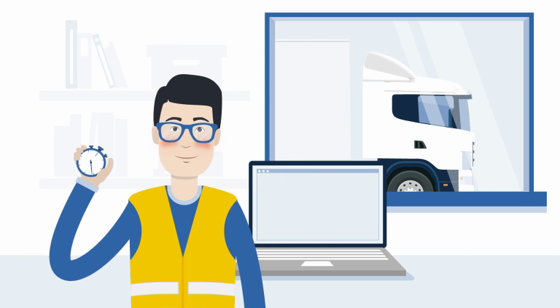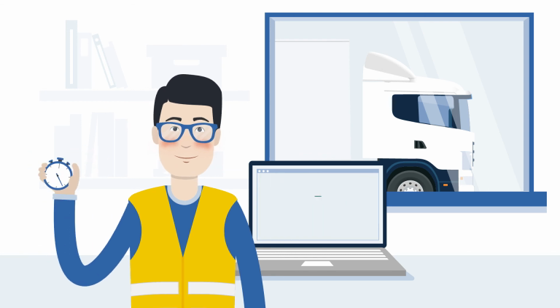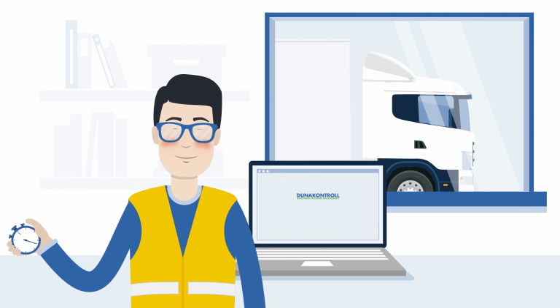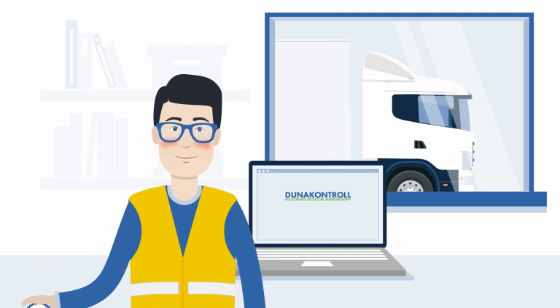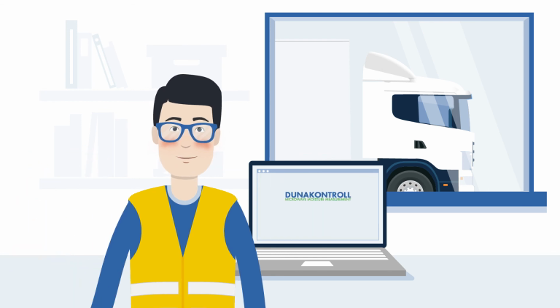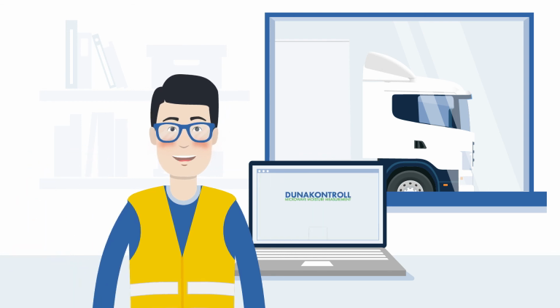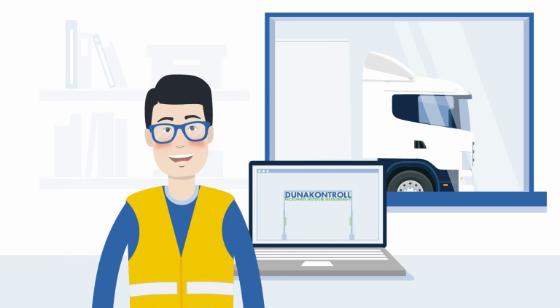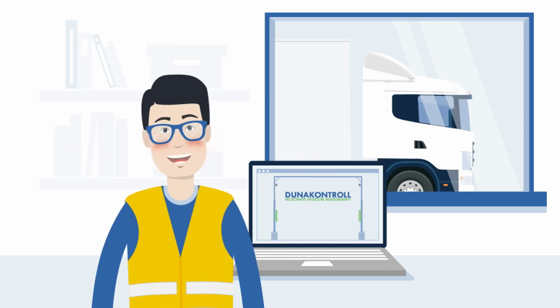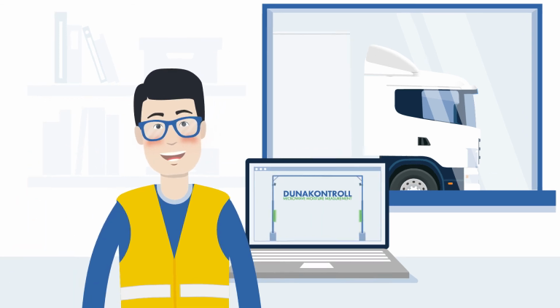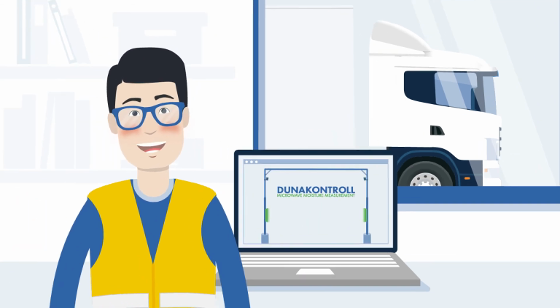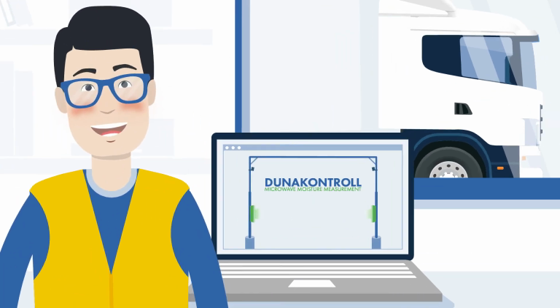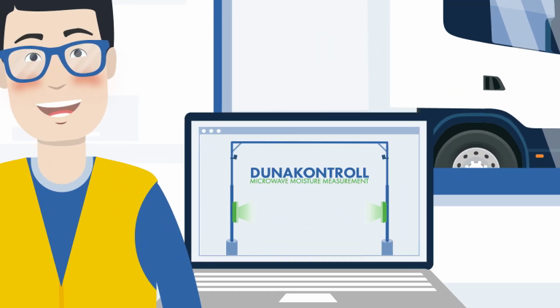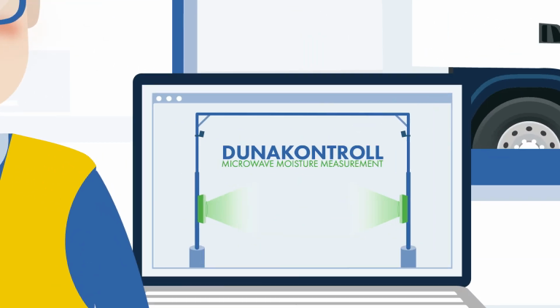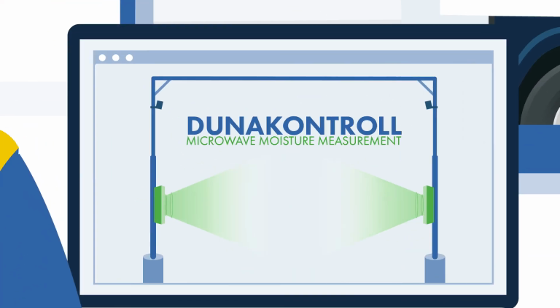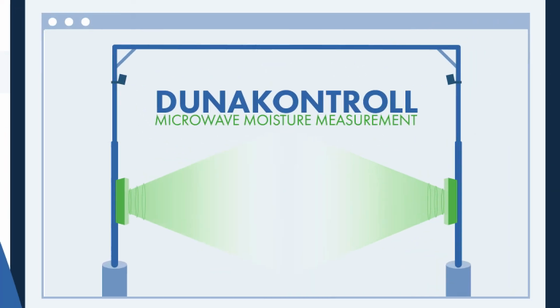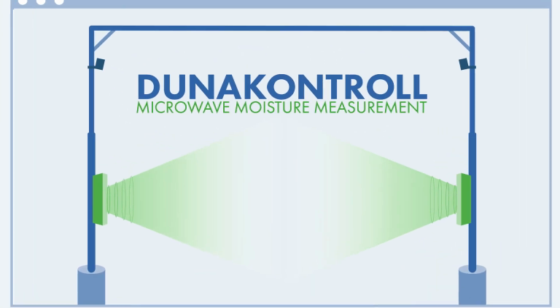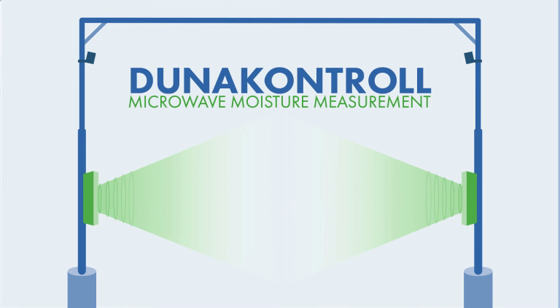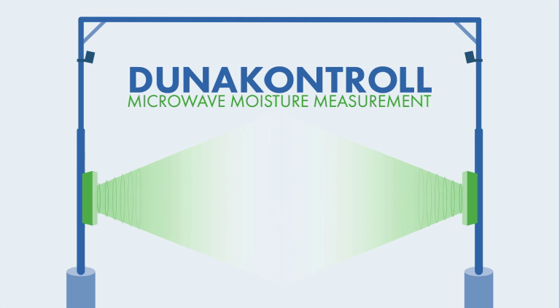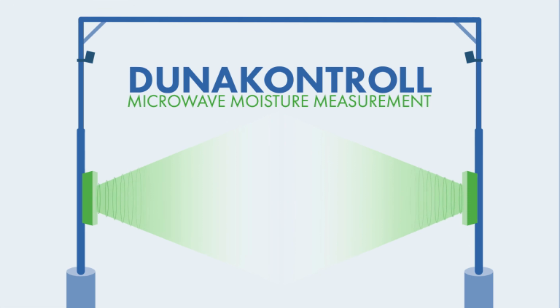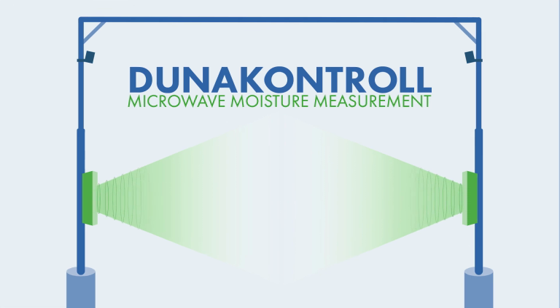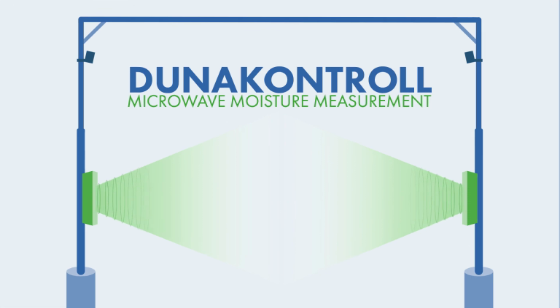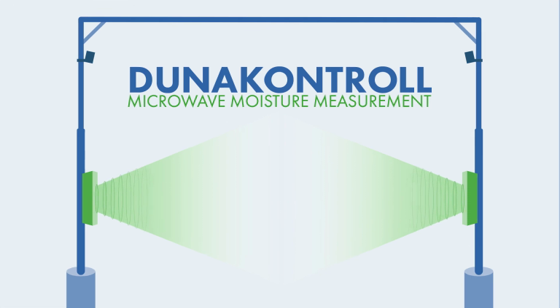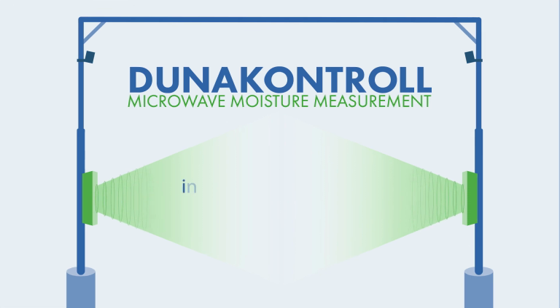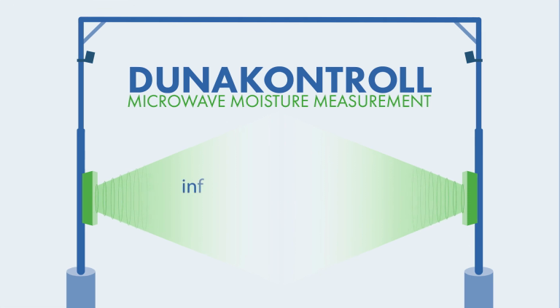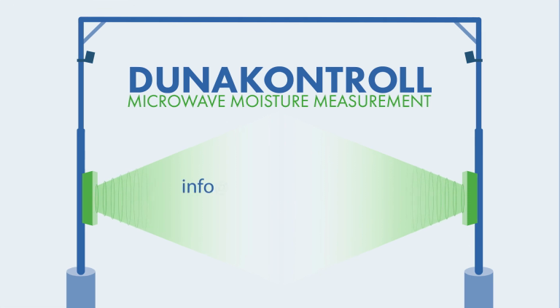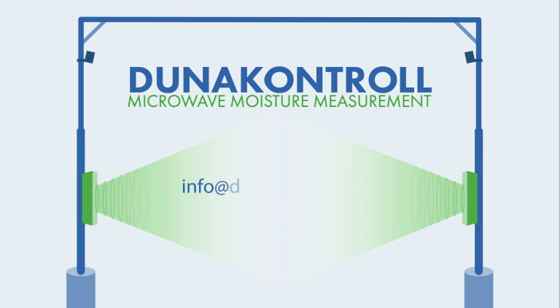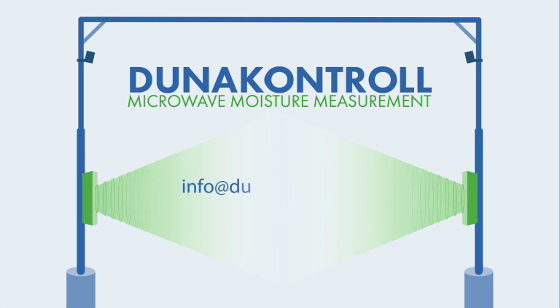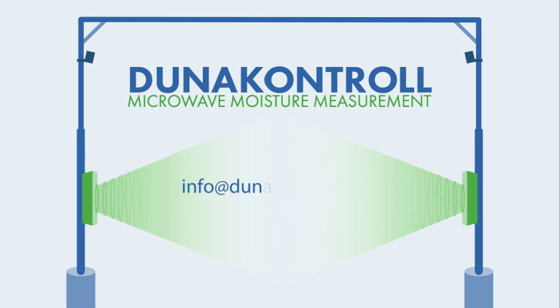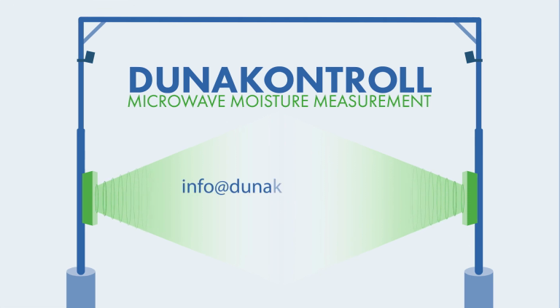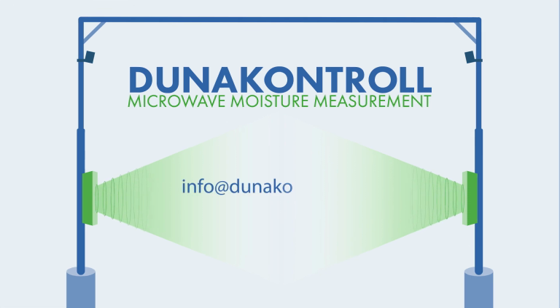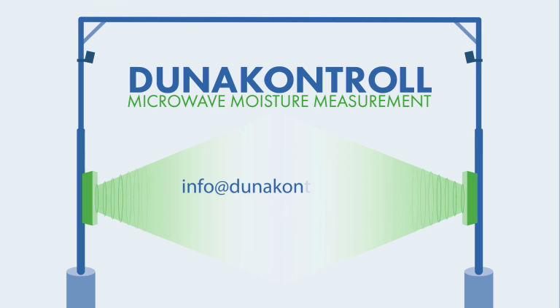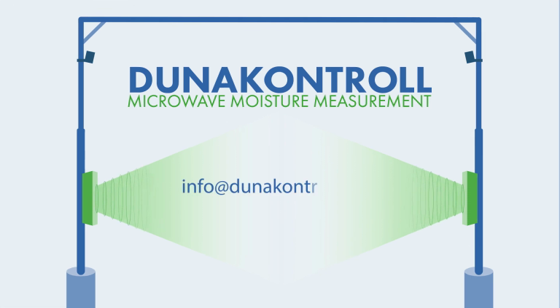You need further information? Contact us. Info at dunacontrol.com